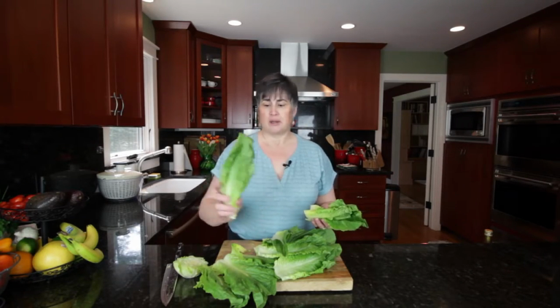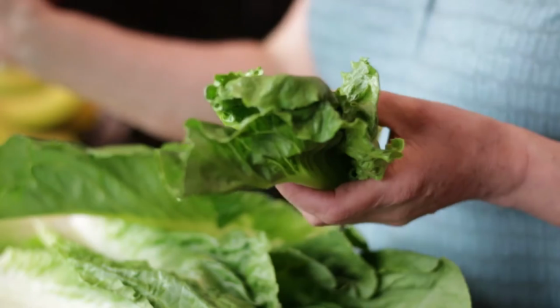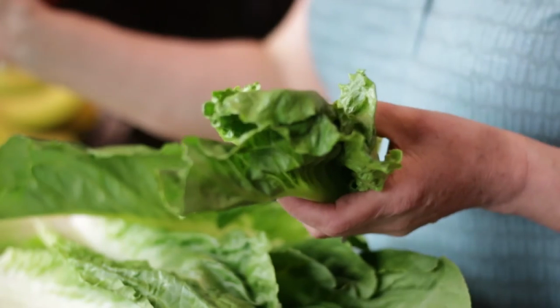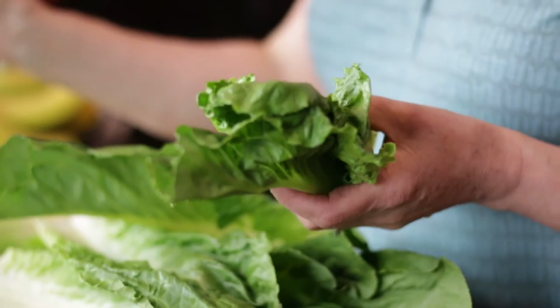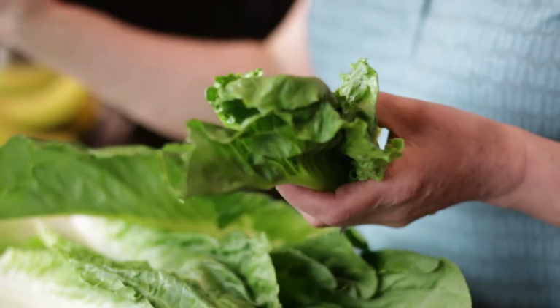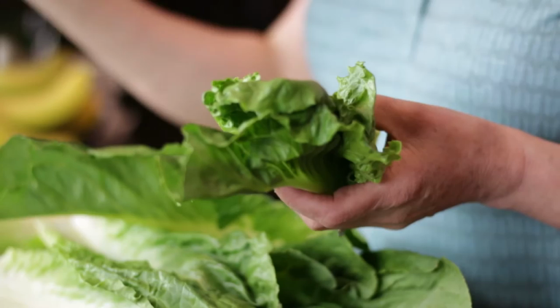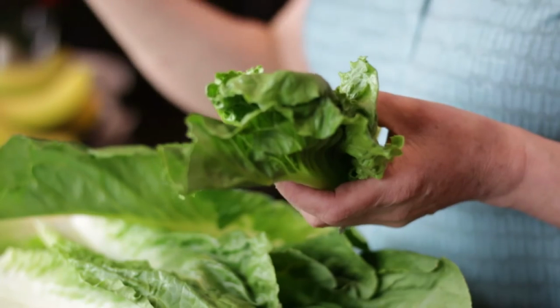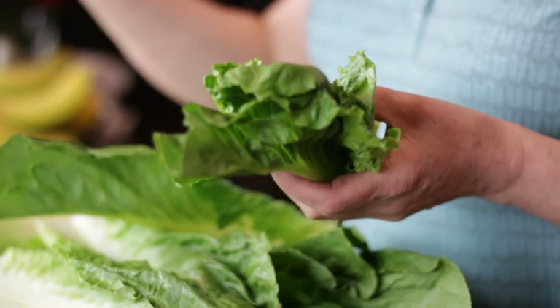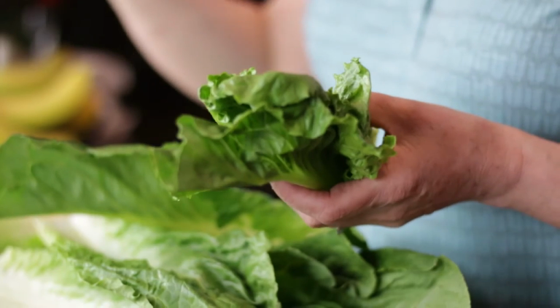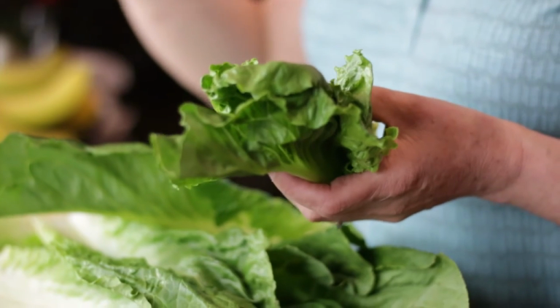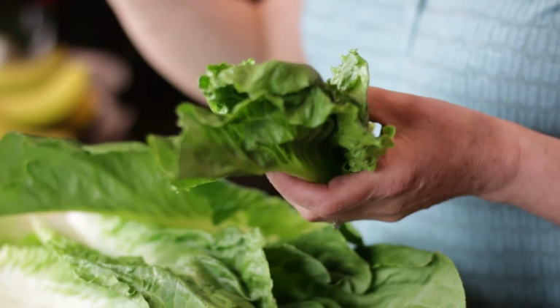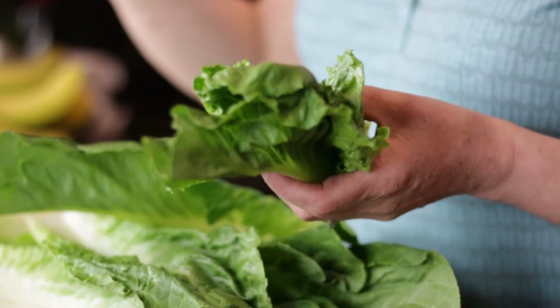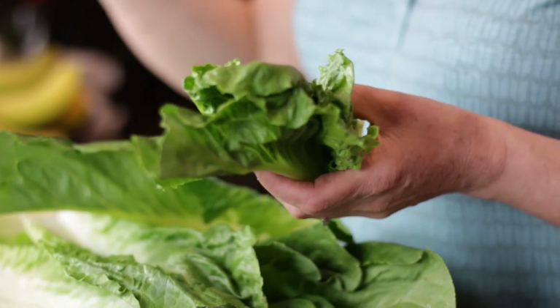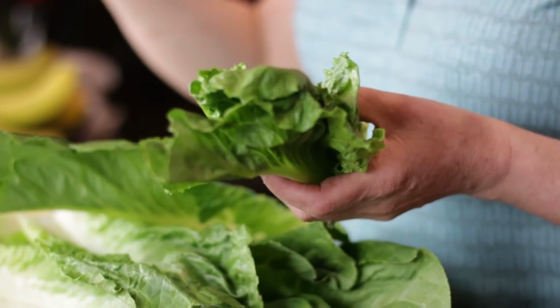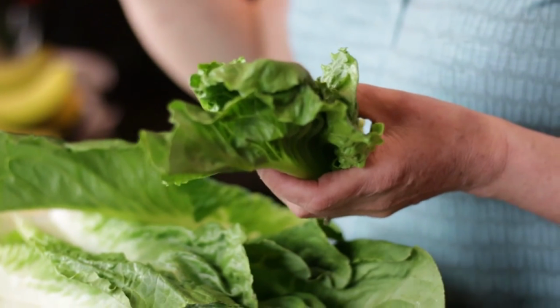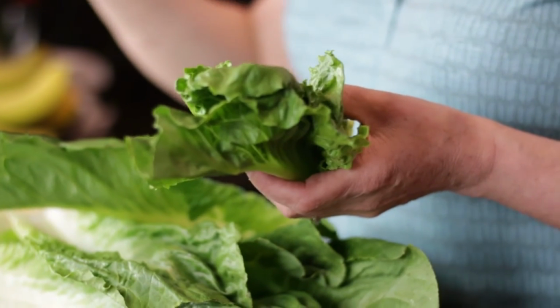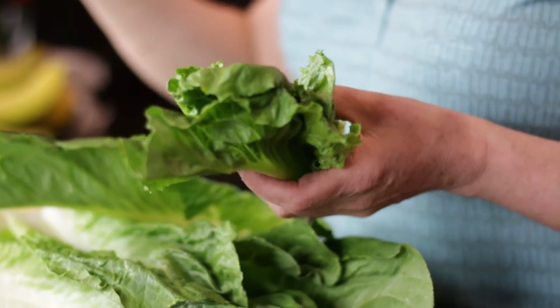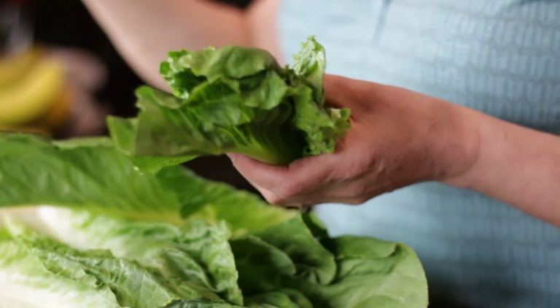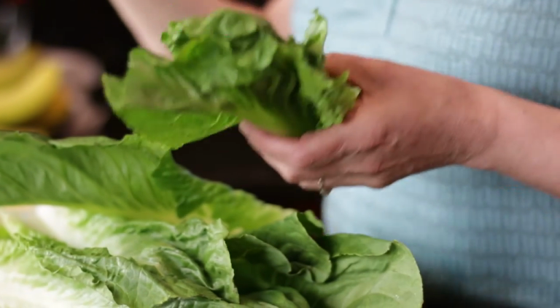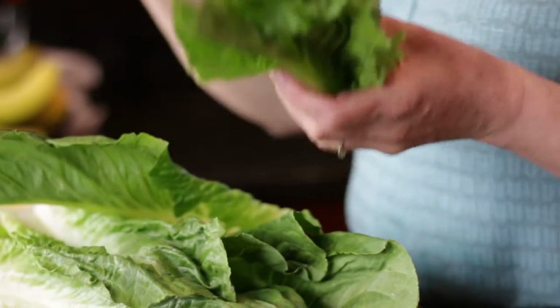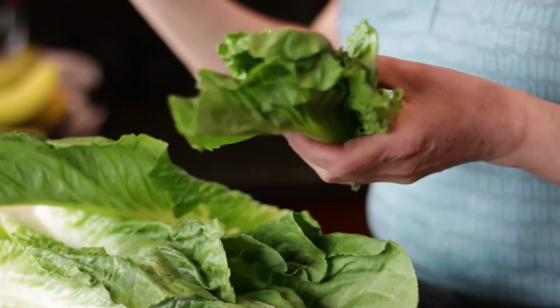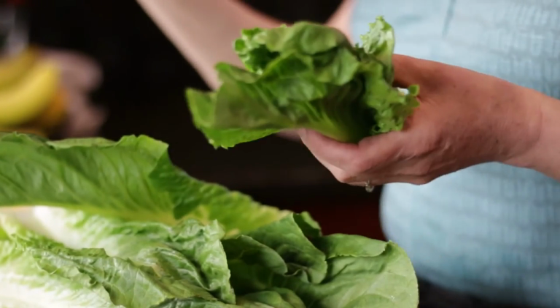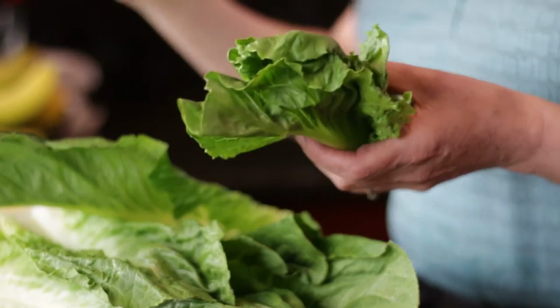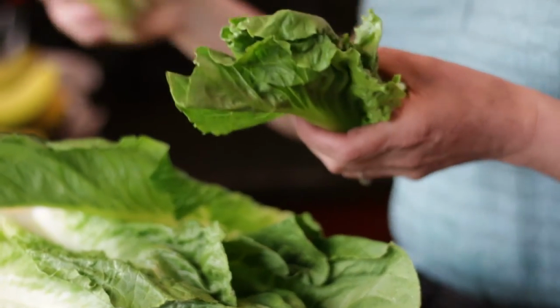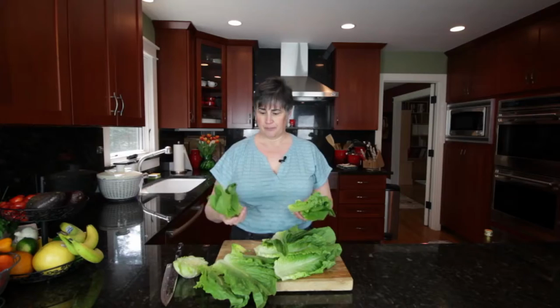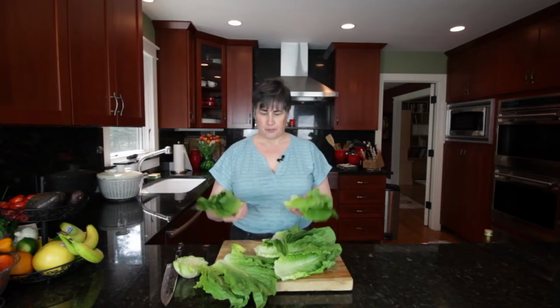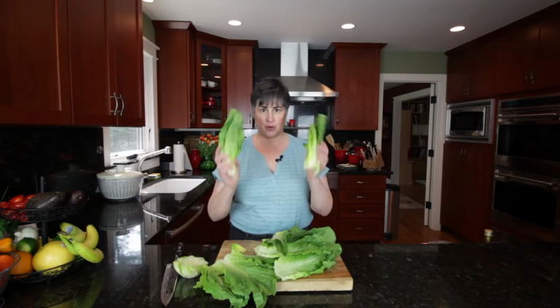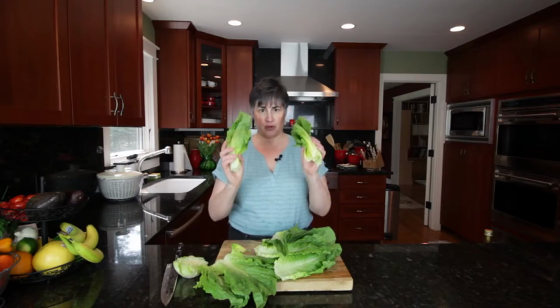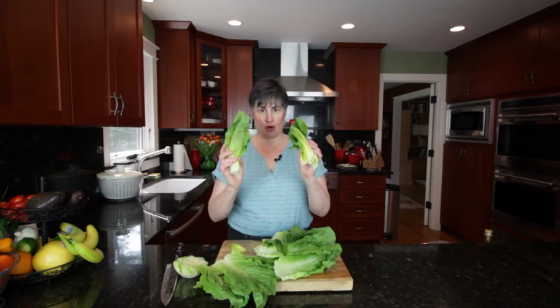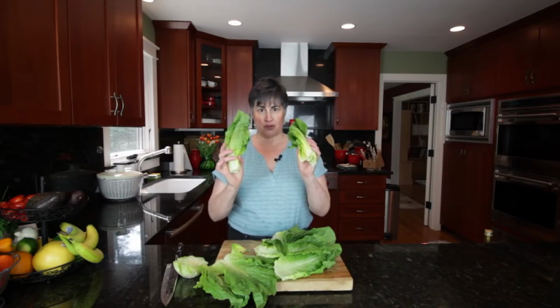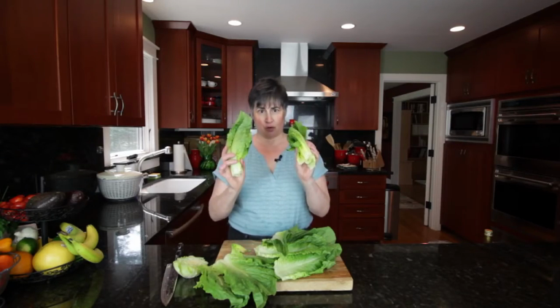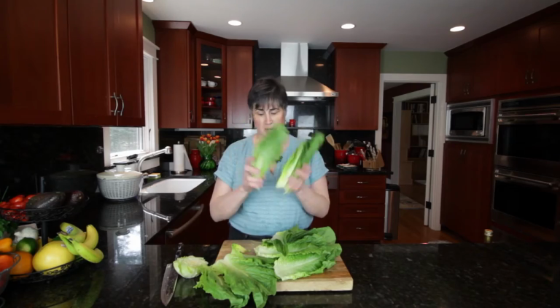It's a wonderful way to just start a dinner — very crispy, very refreshing. So those are your hearts of romaine.